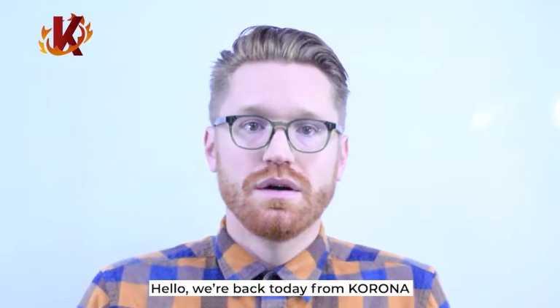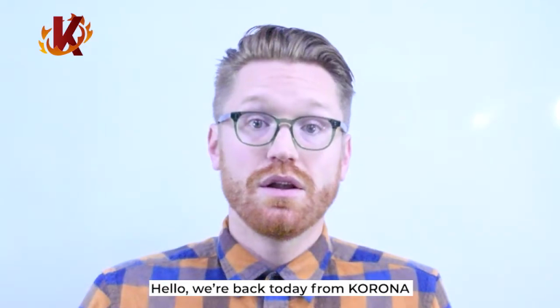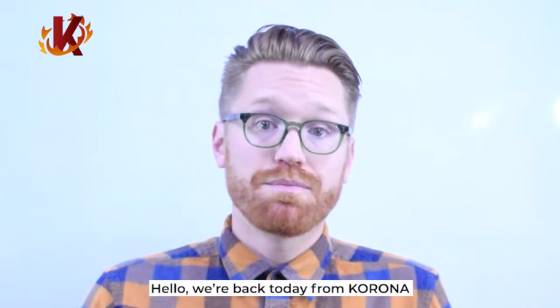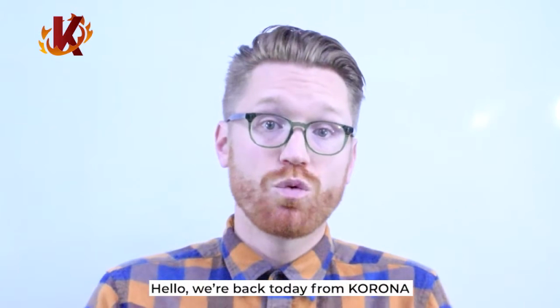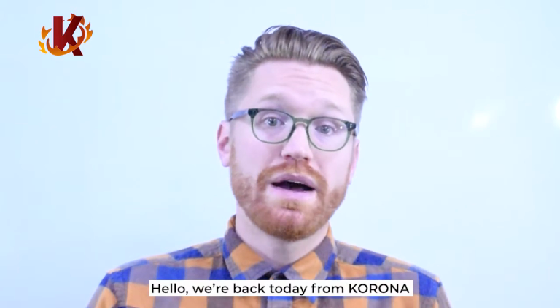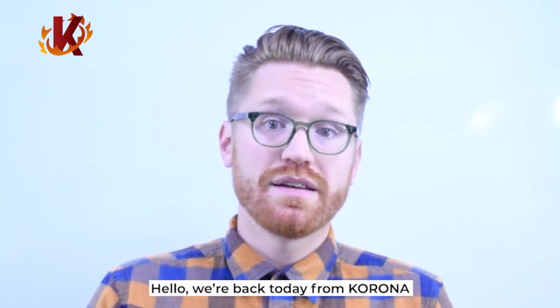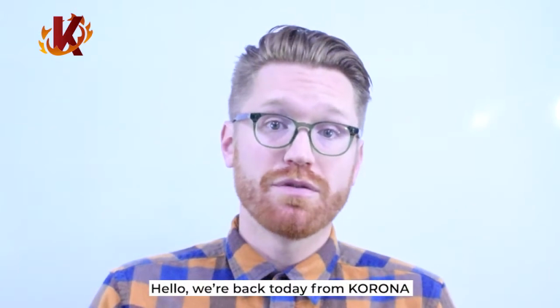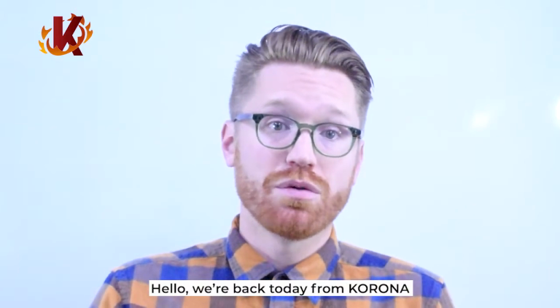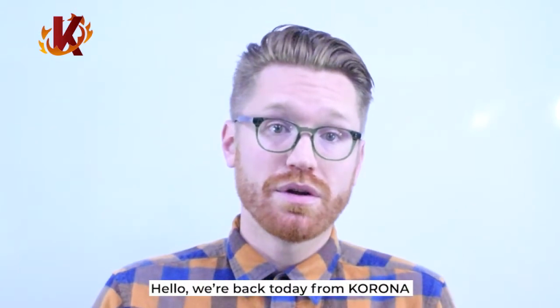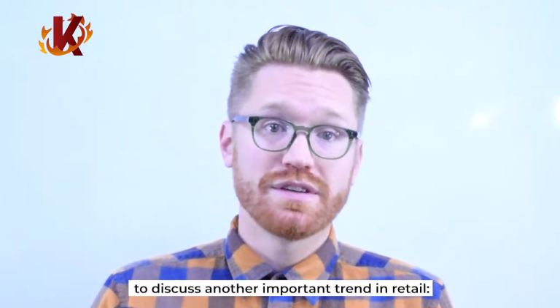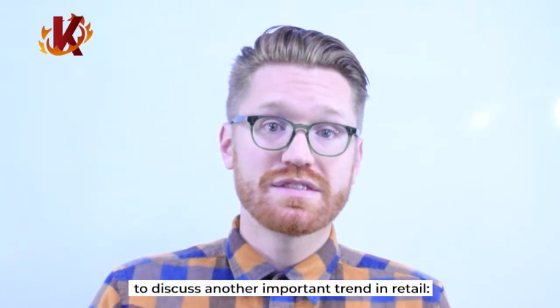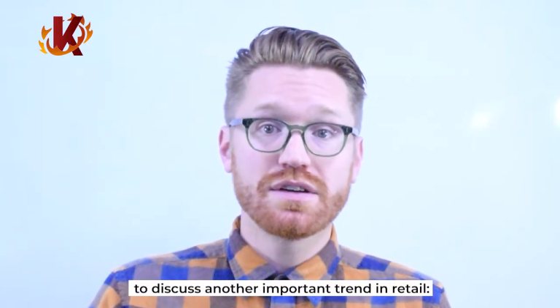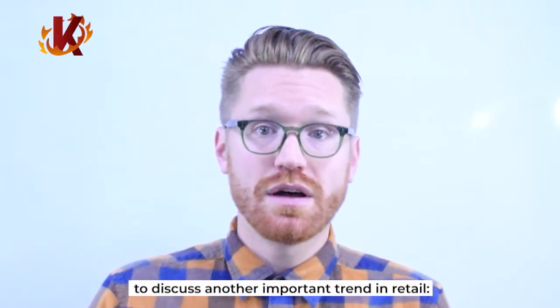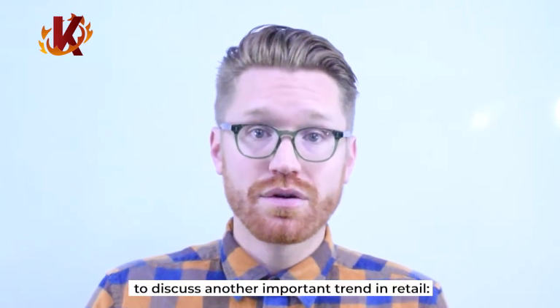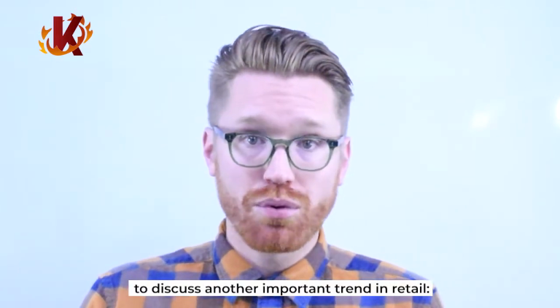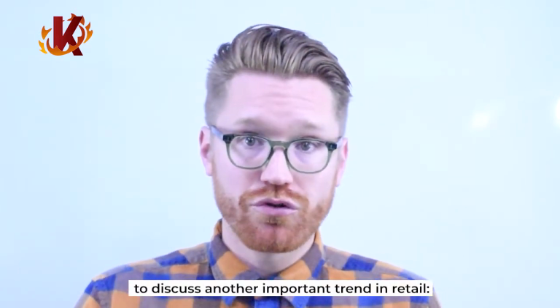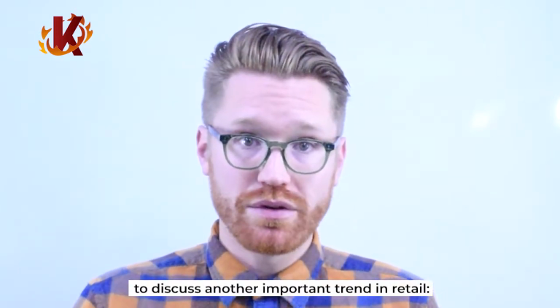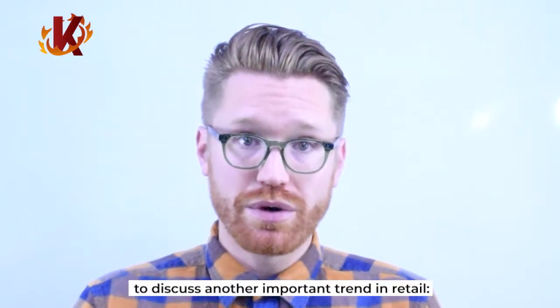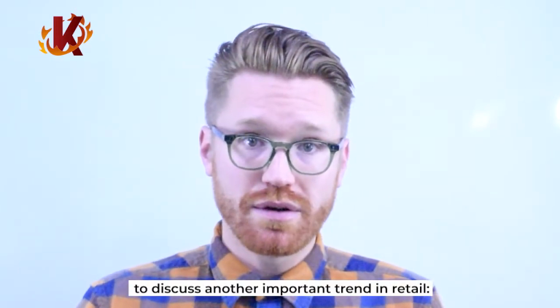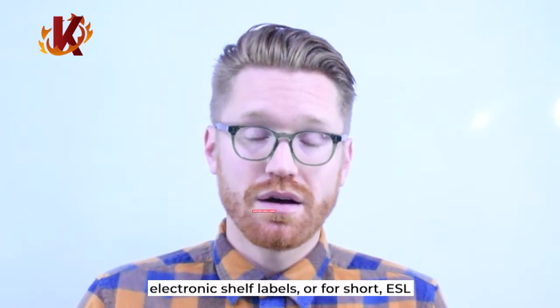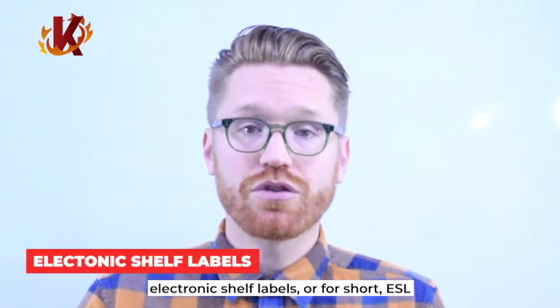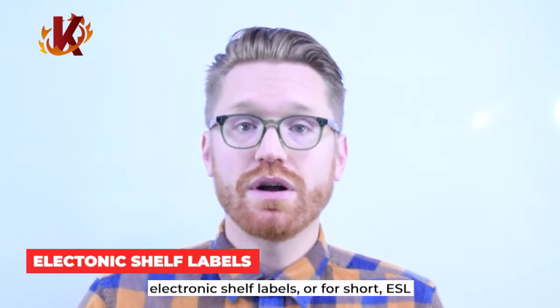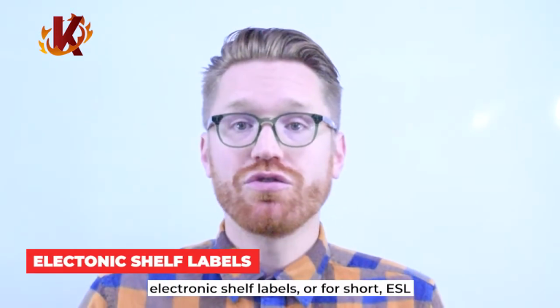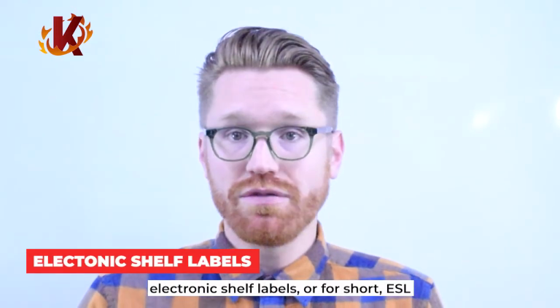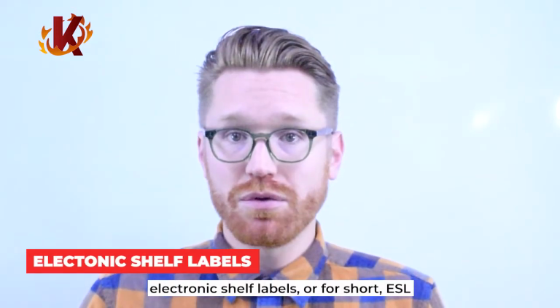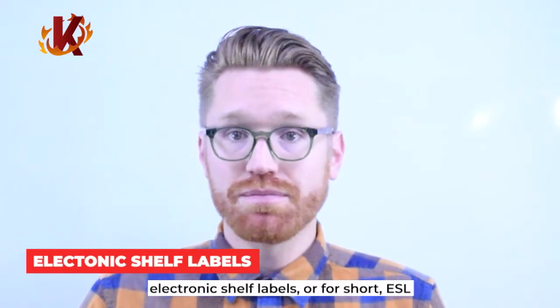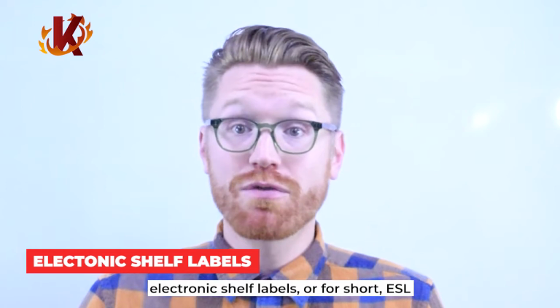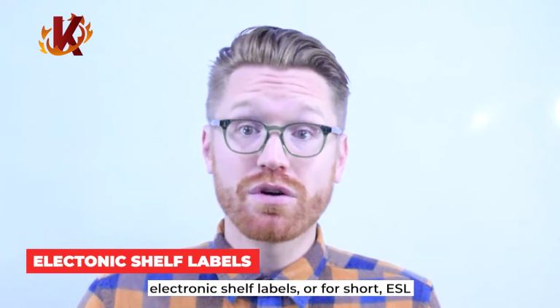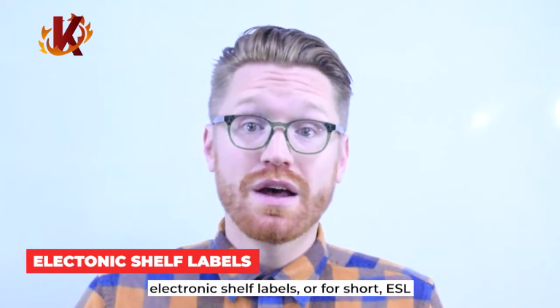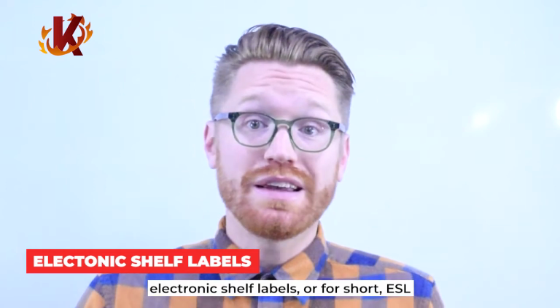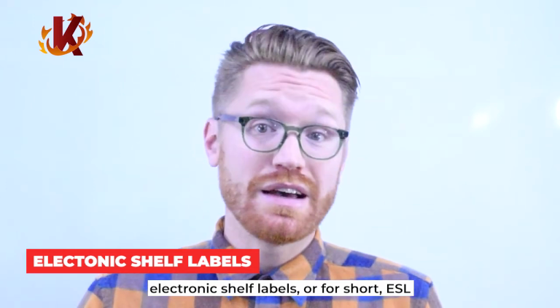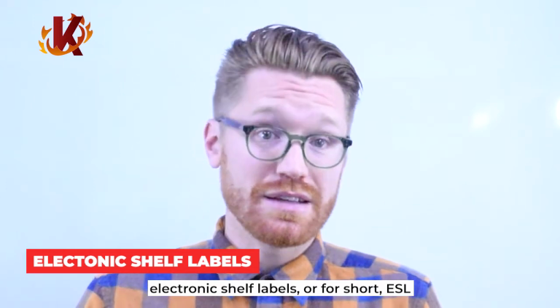Hello. We're back today from Corona to discuss another important trend in retail: Electronic Shelf Labels, or for short, ESL.